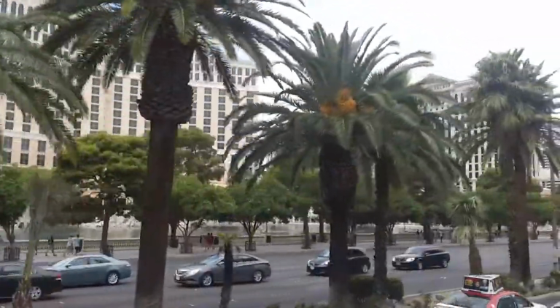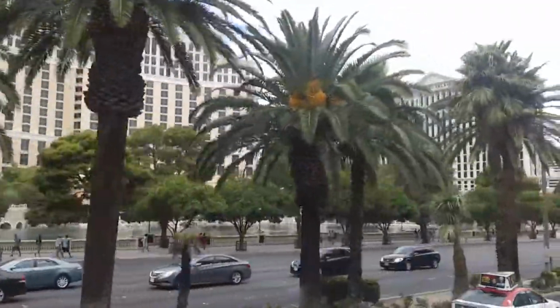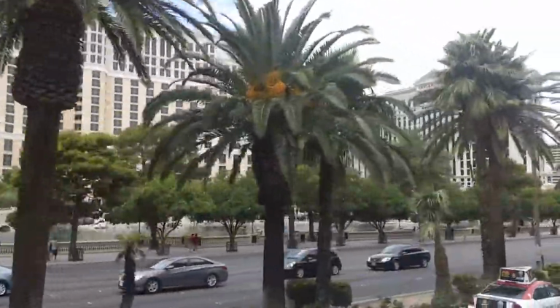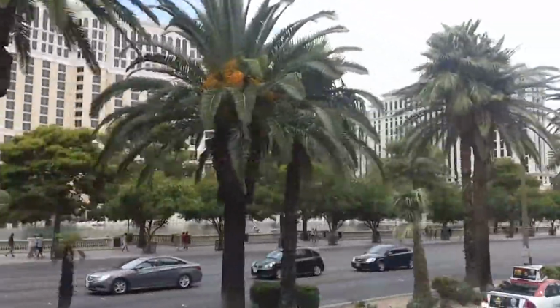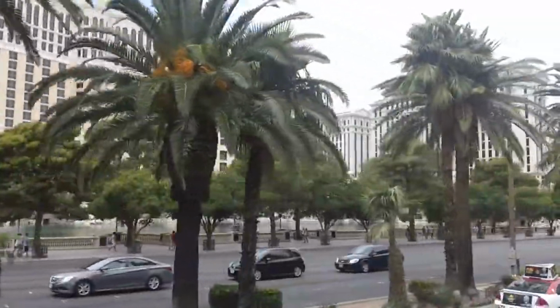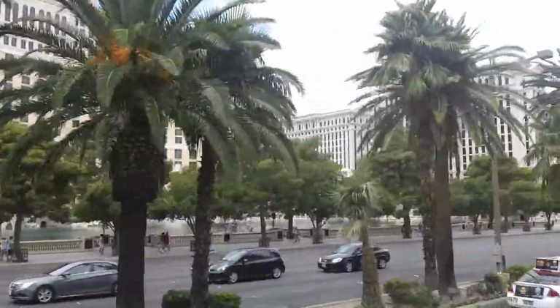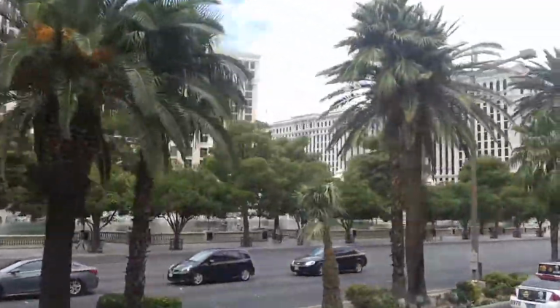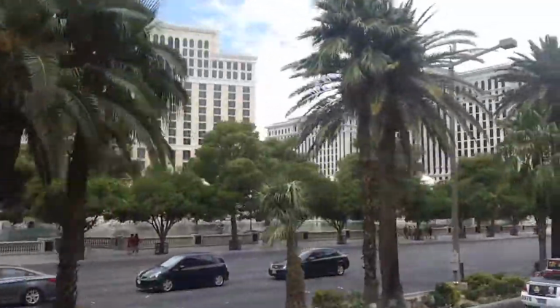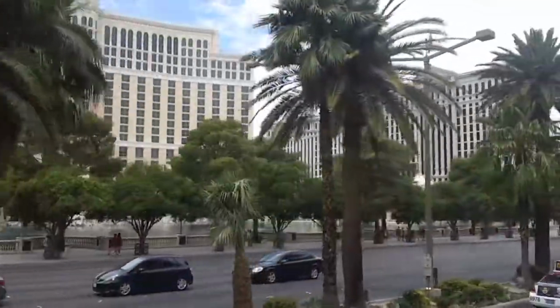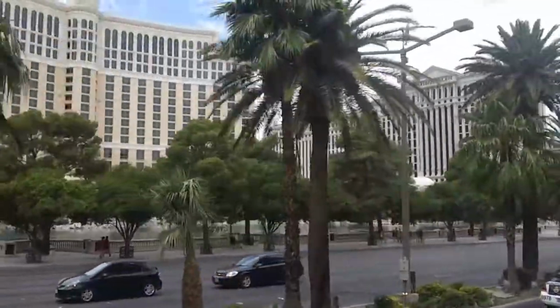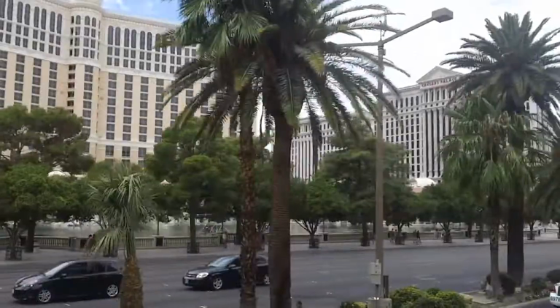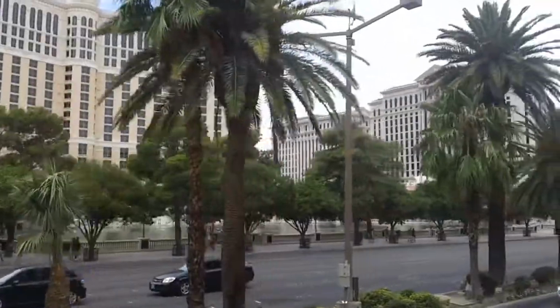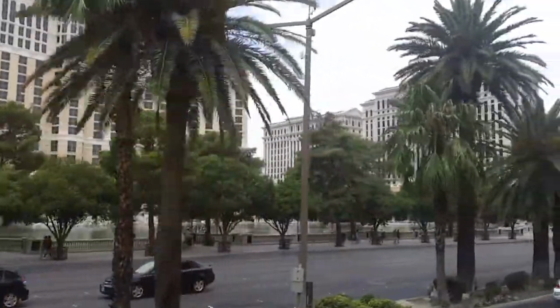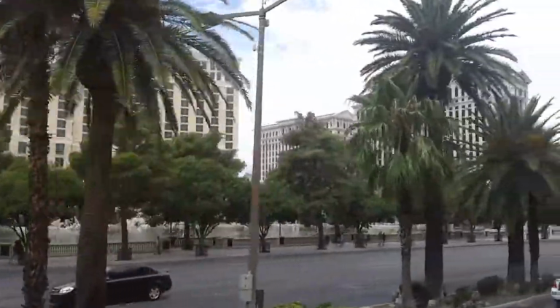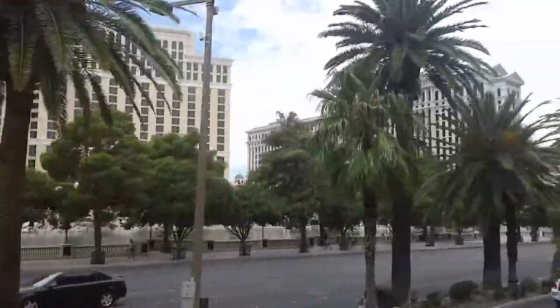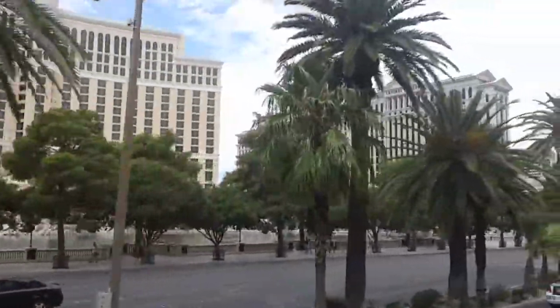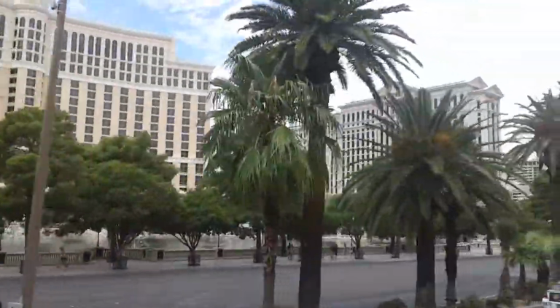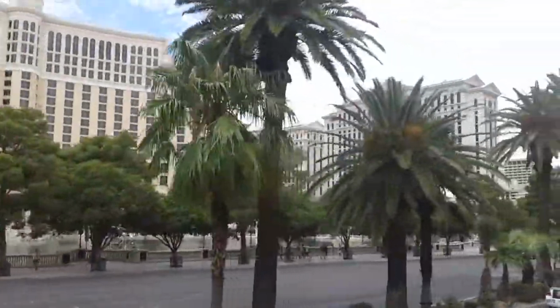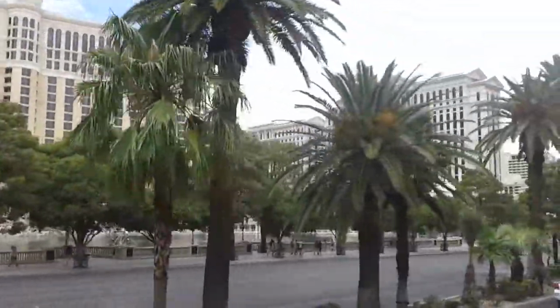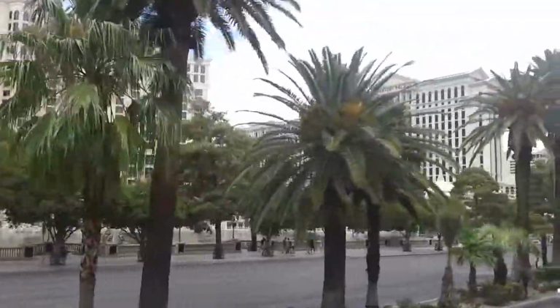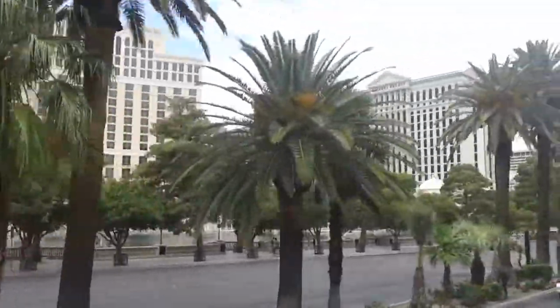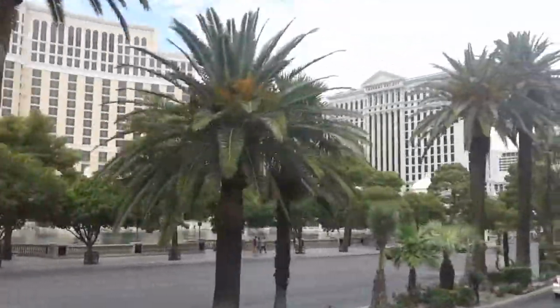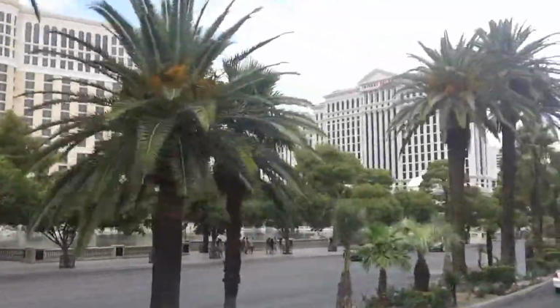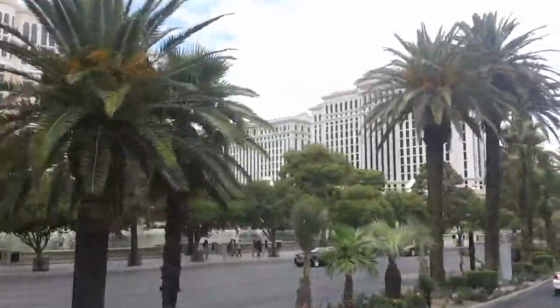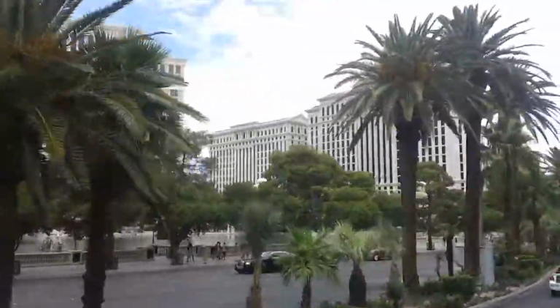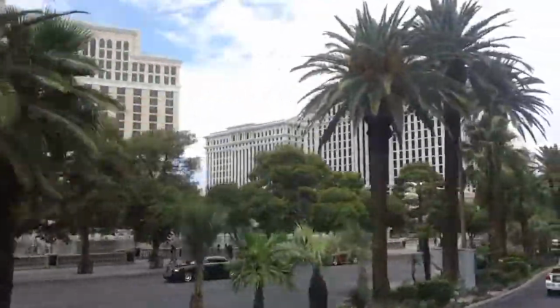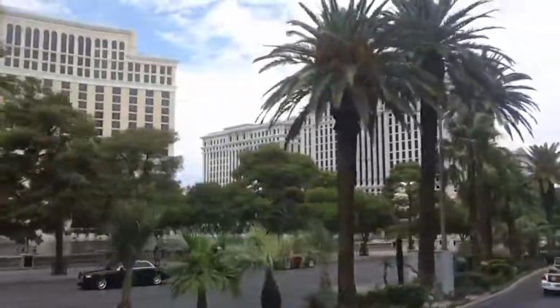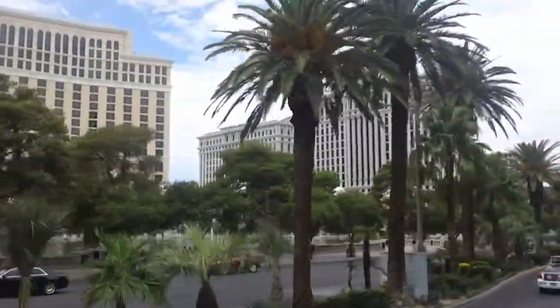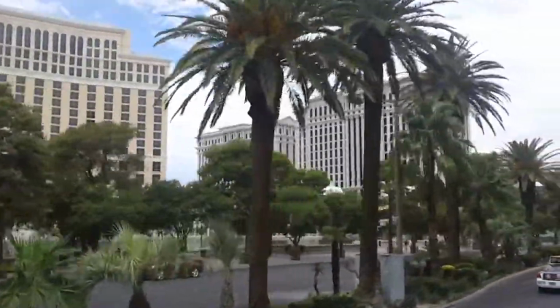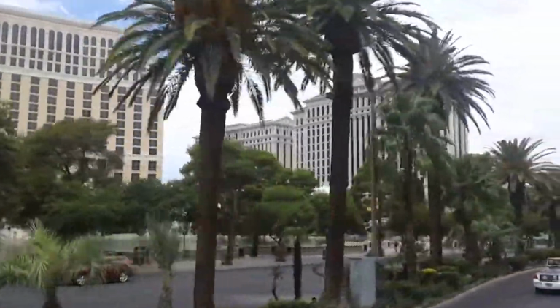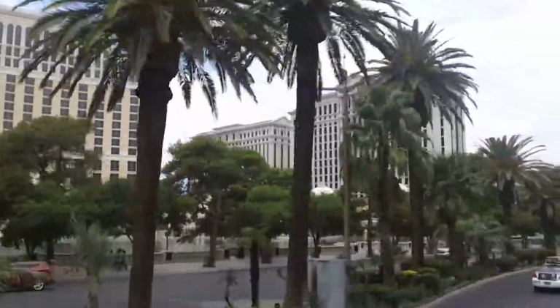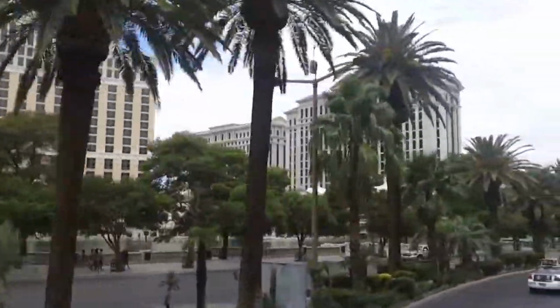On the right you've got the Eiffel Tower. That was meant to be a full-scale replica, but they're too close to the airport, so it's half-sized. You can still get a good view from the top.